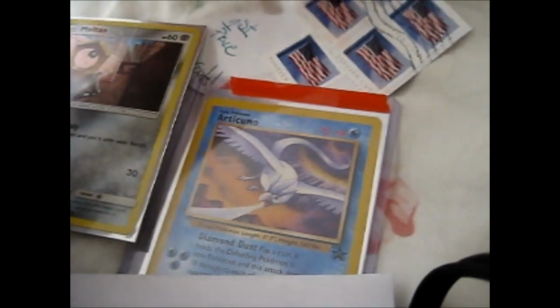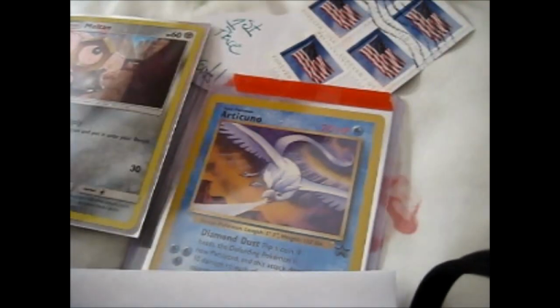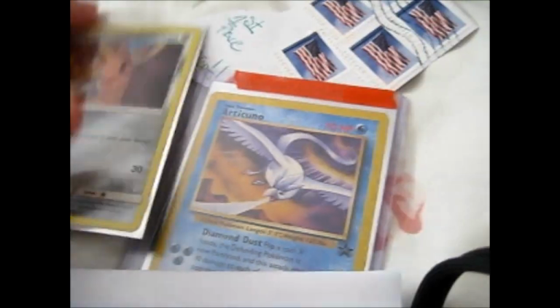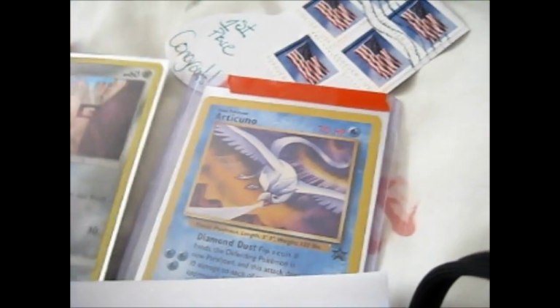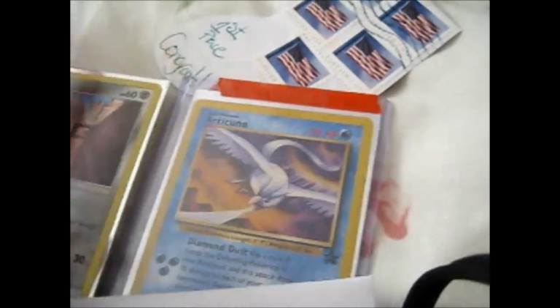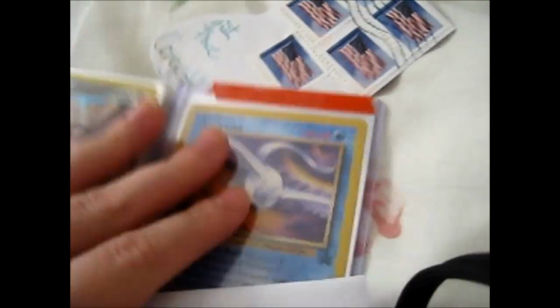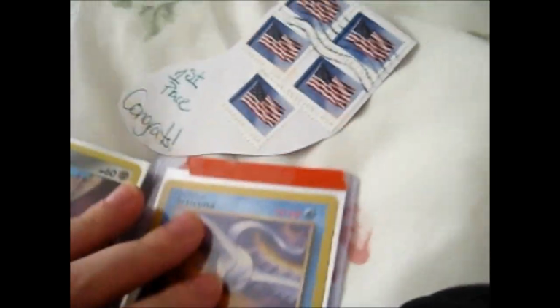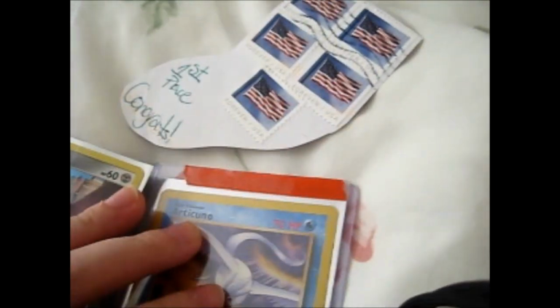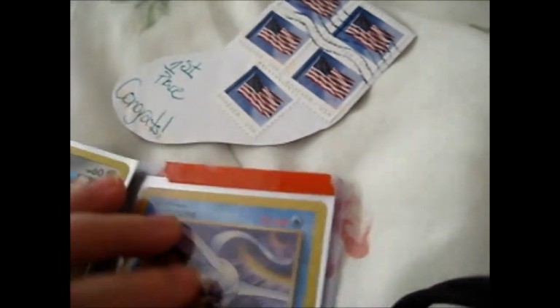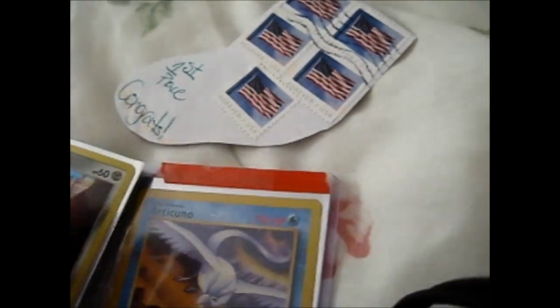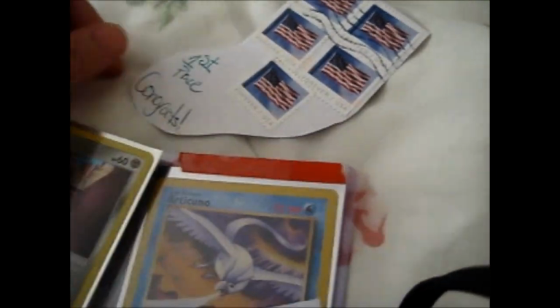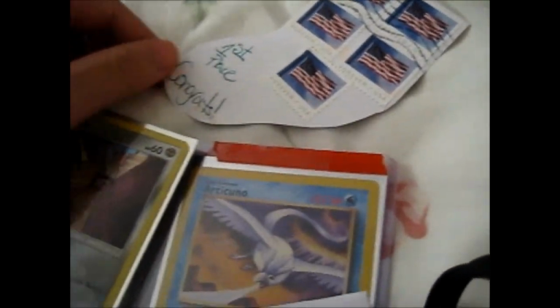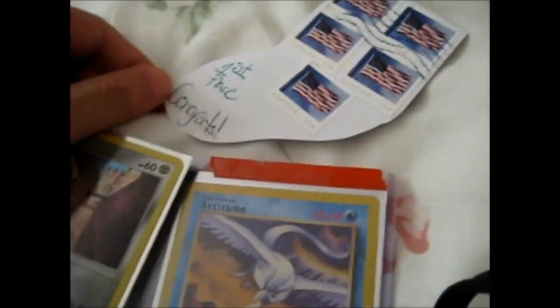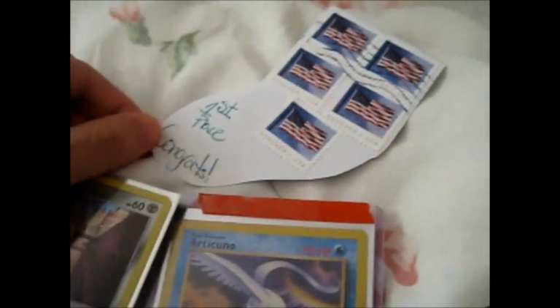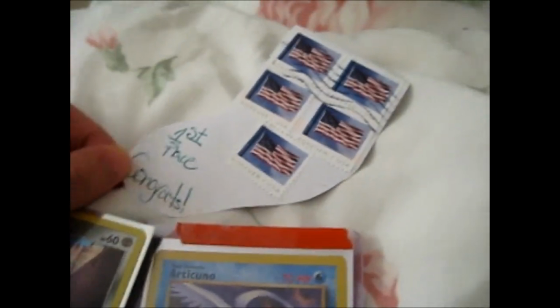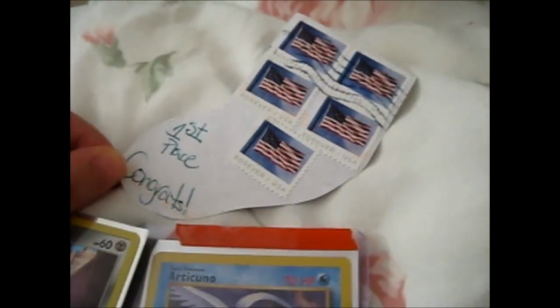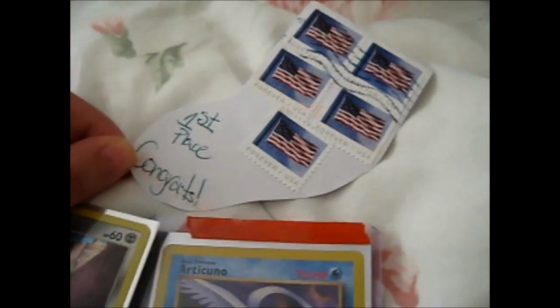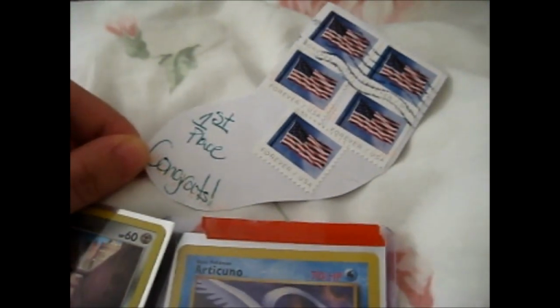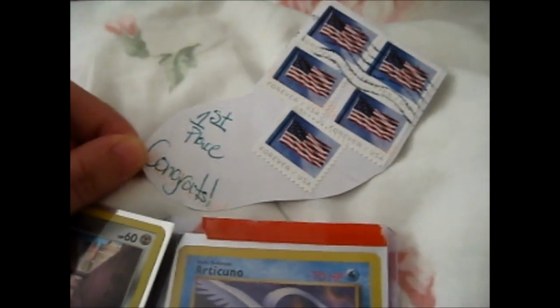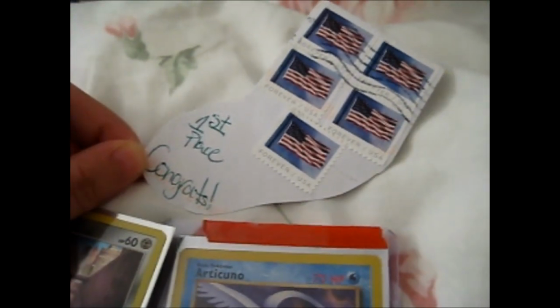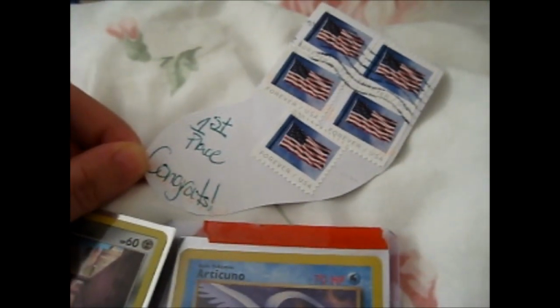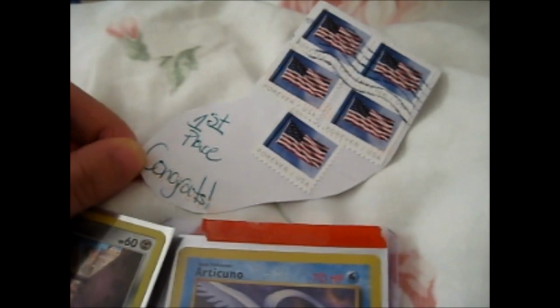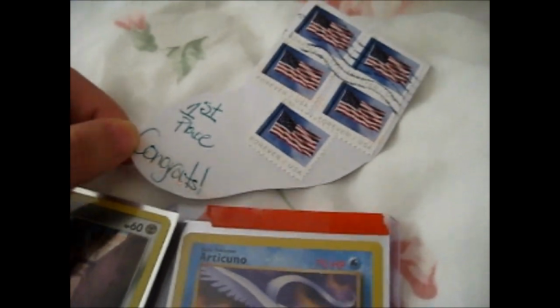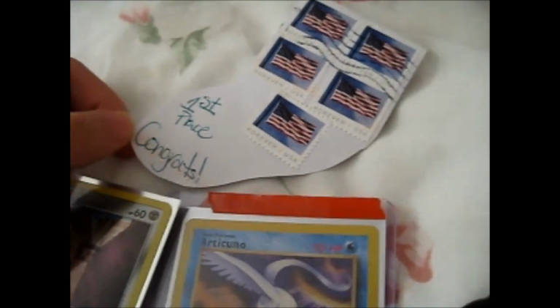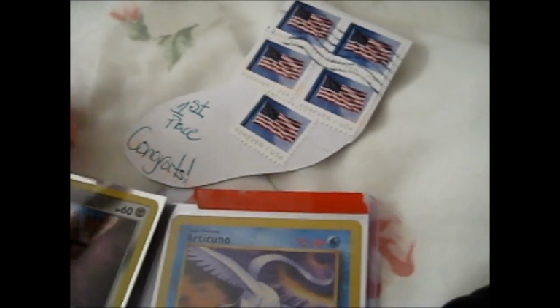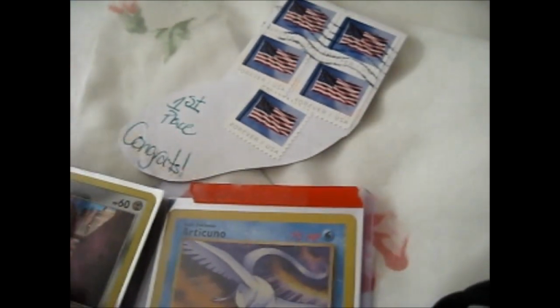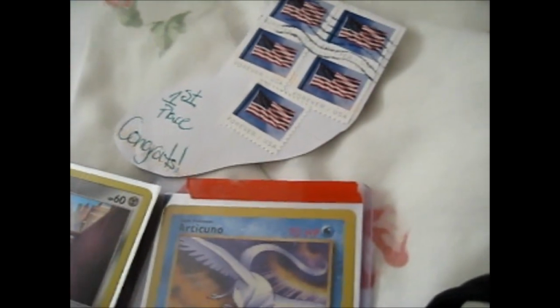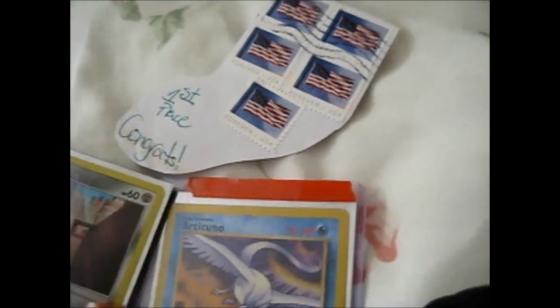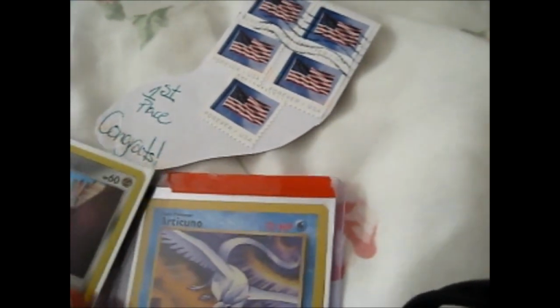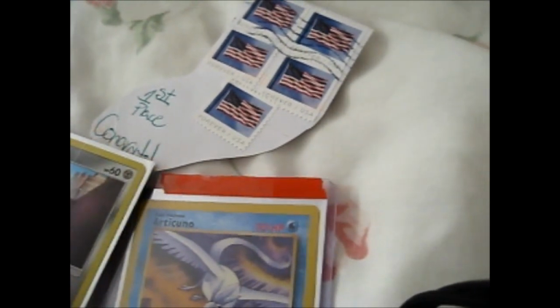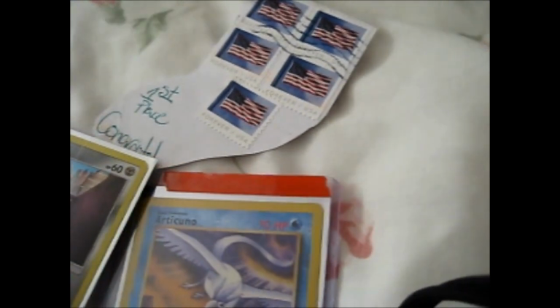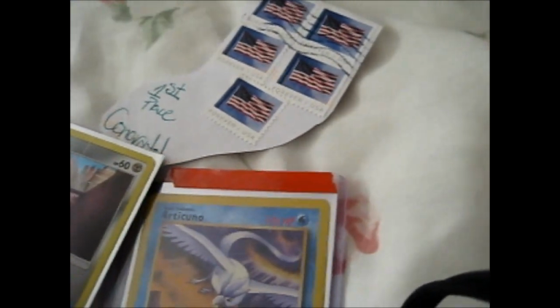For some reason now I look at it, it looks like a sock, doesn't it? Okay, so just randomness.